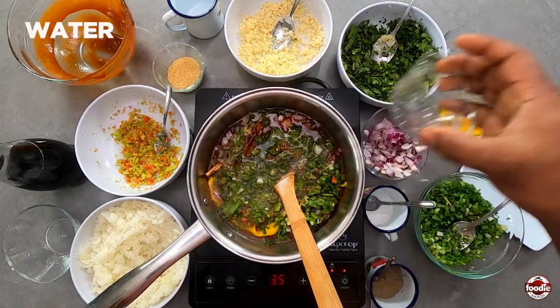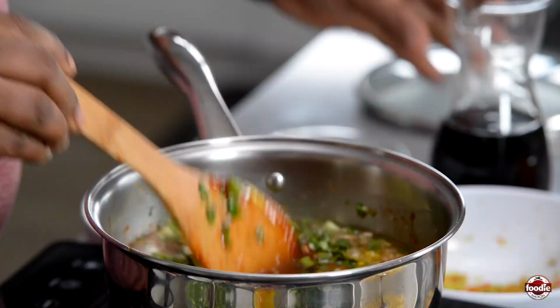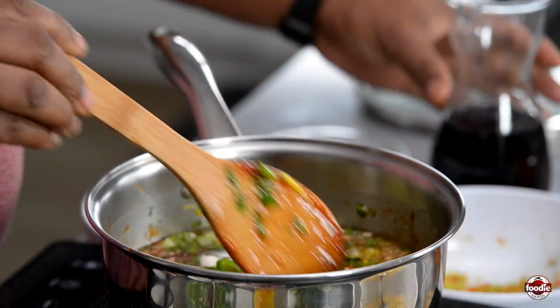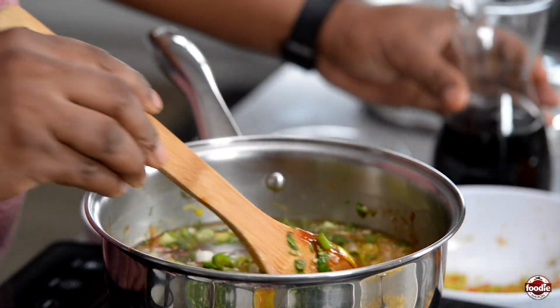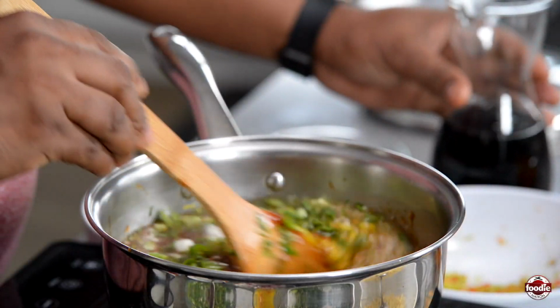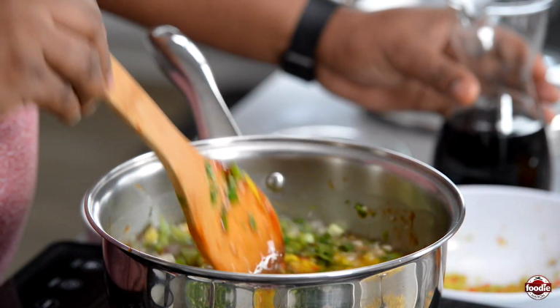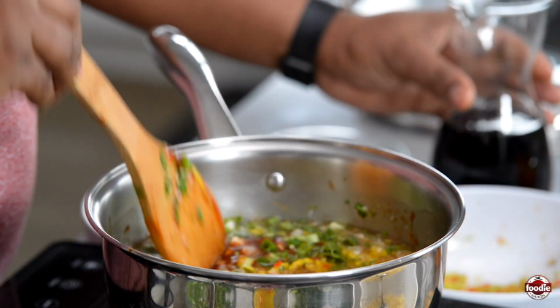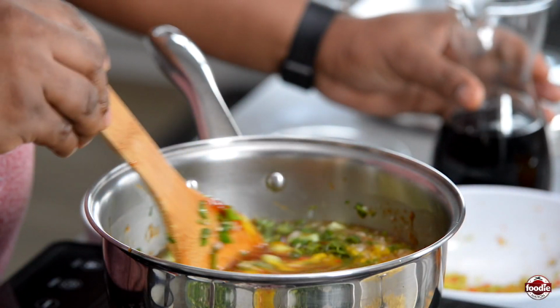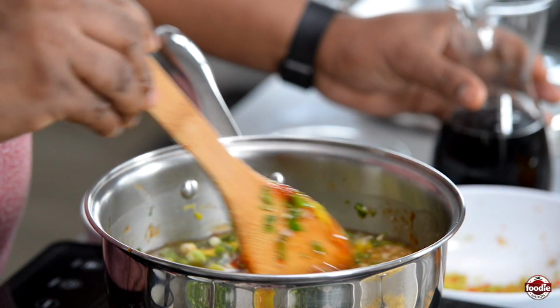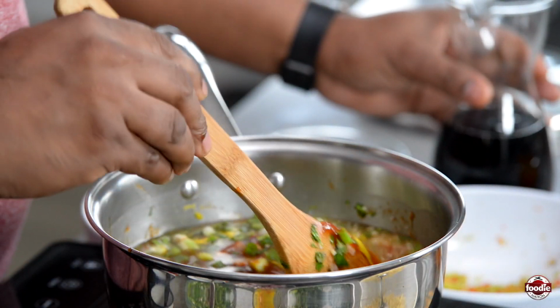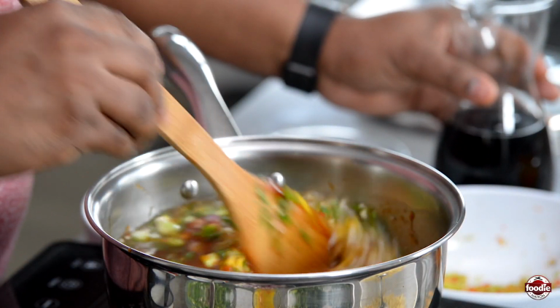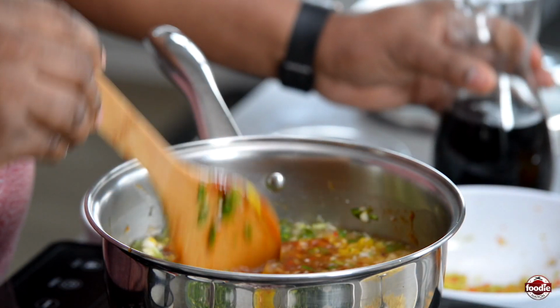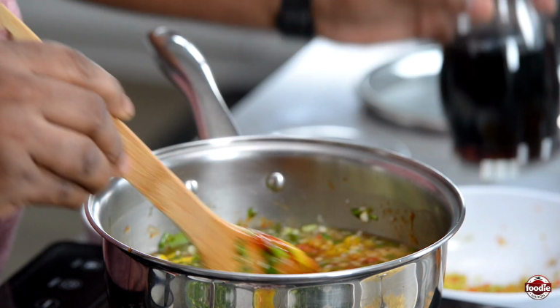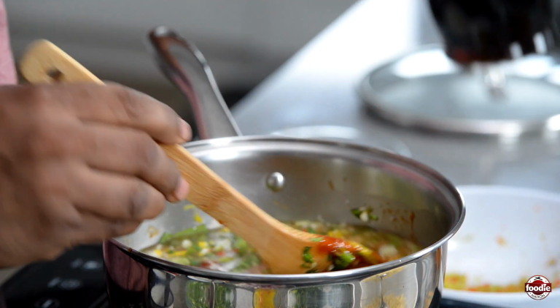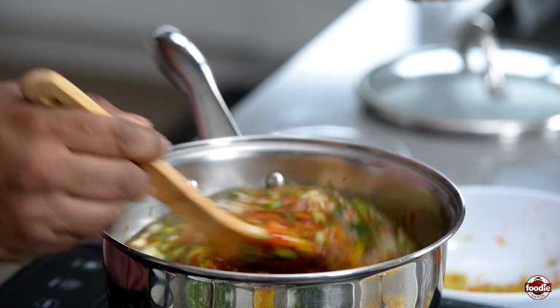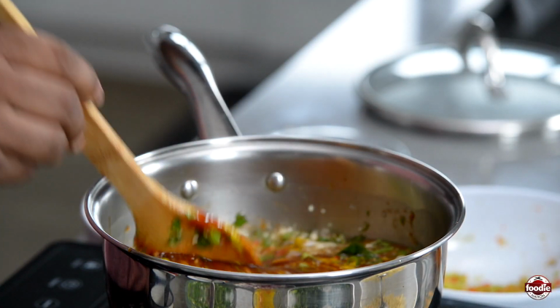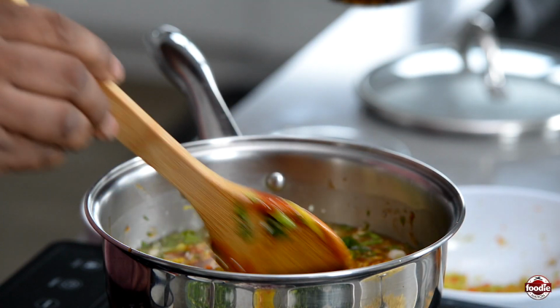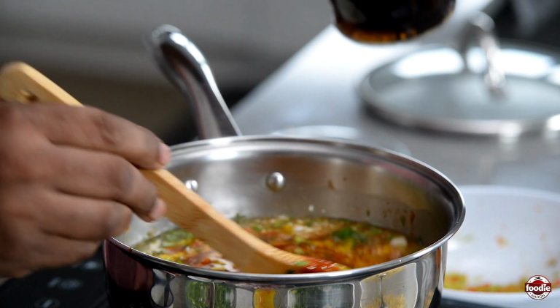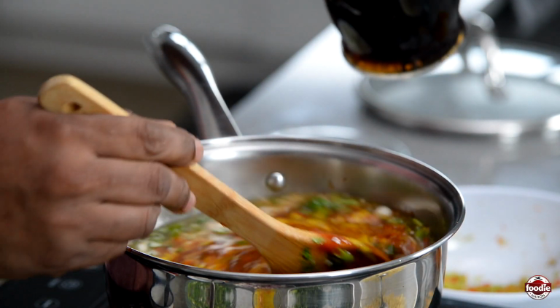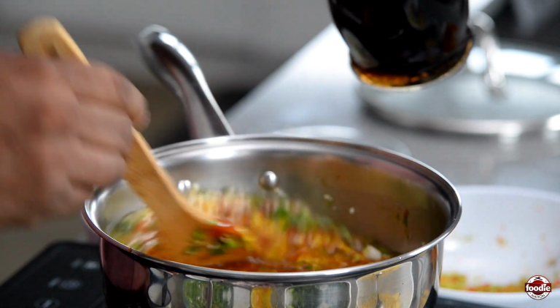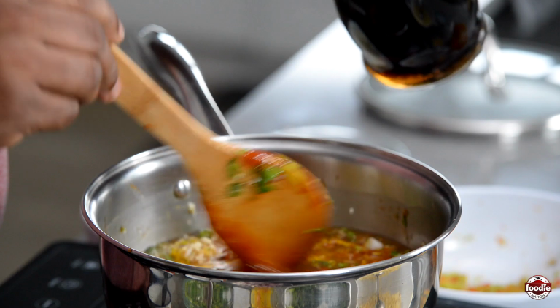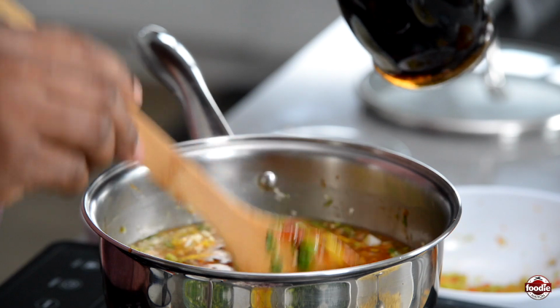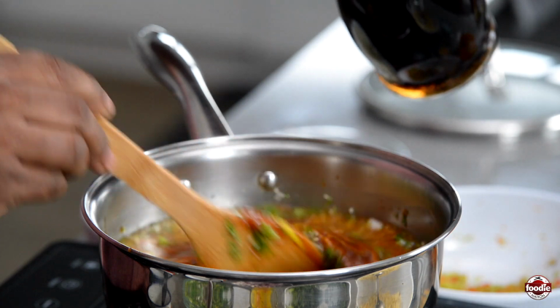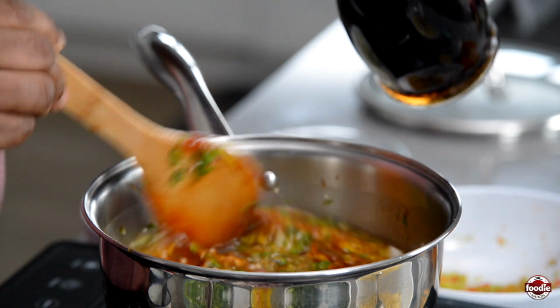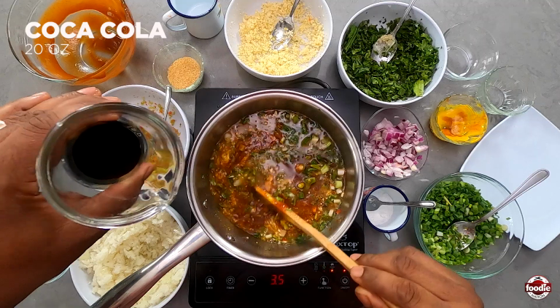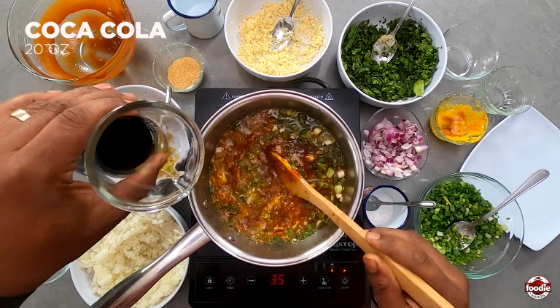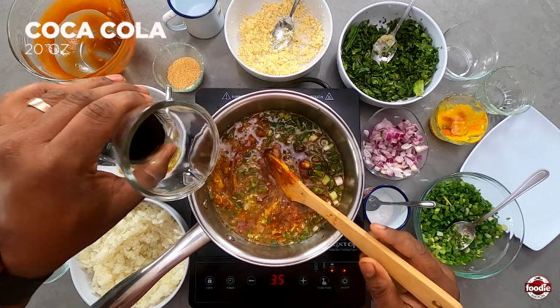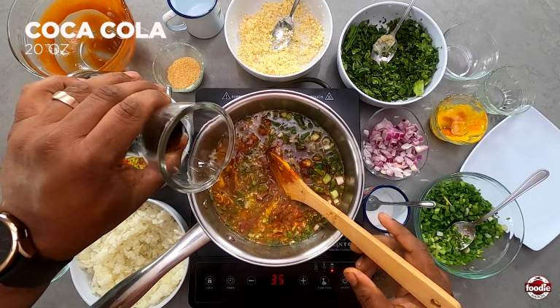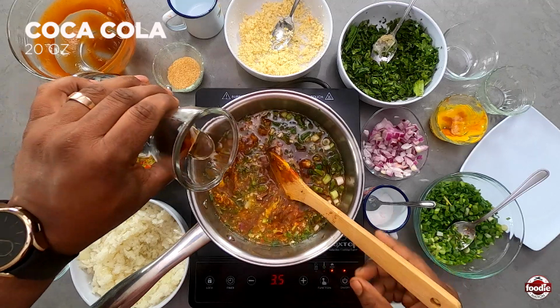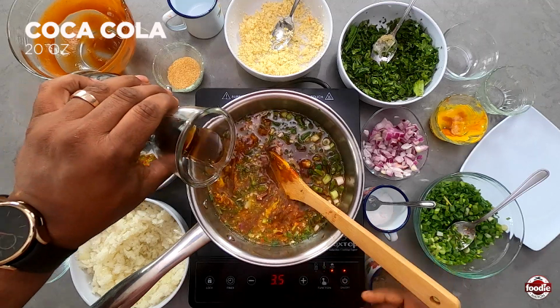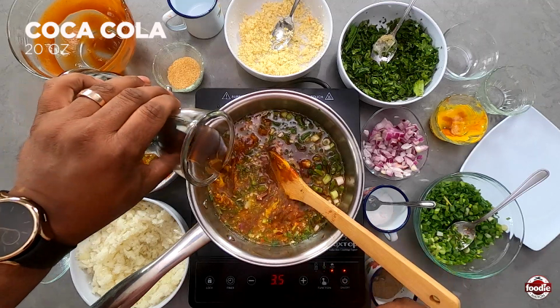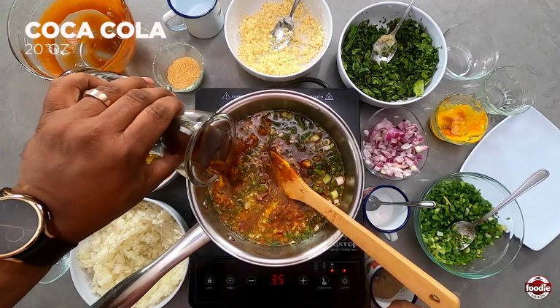And something not traditionally used in barbecue sauce, but I like it to add flavor — some Coca-Cola.